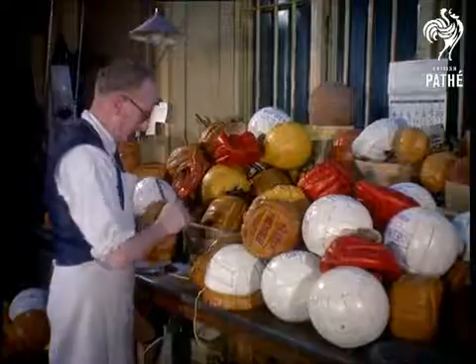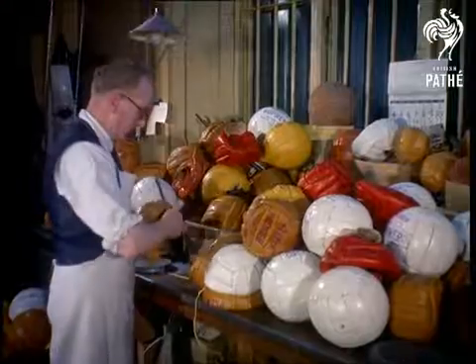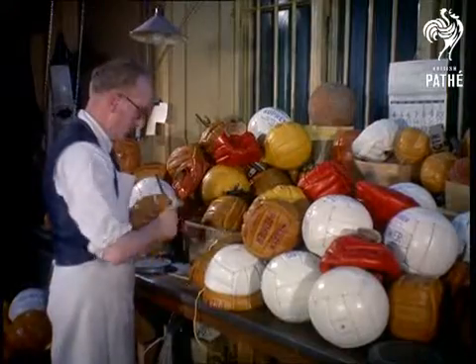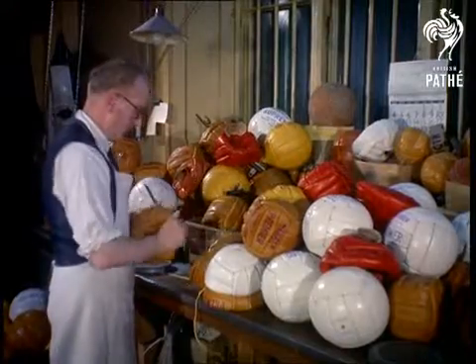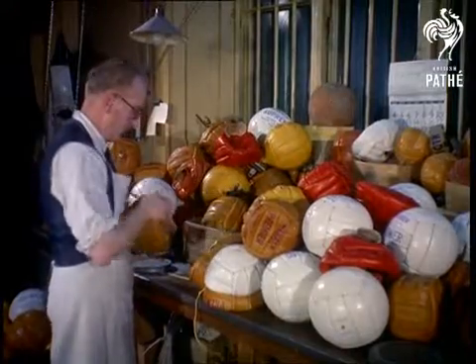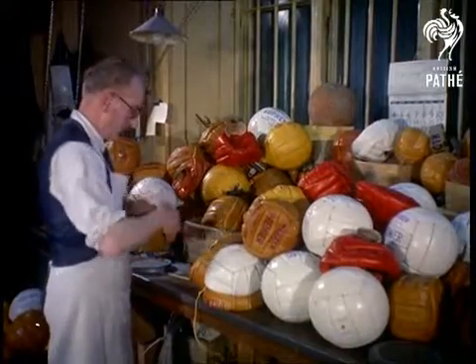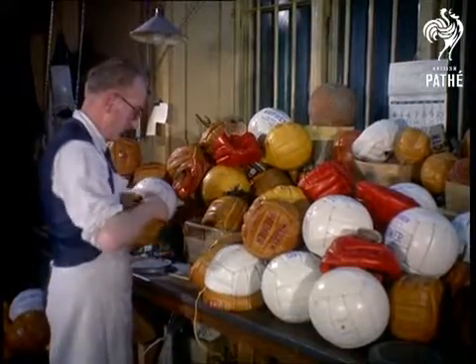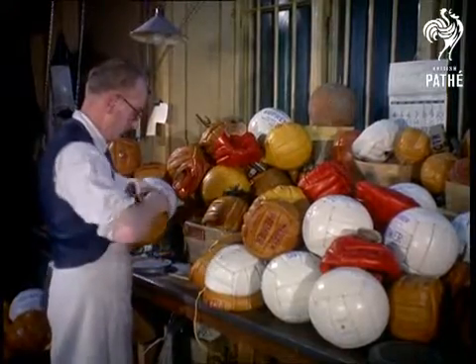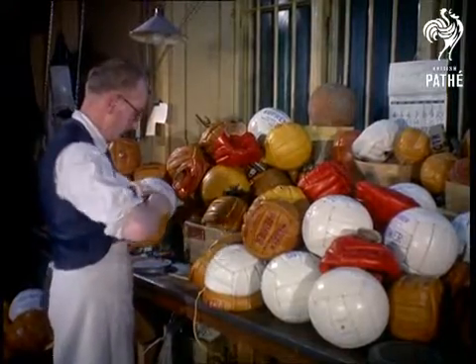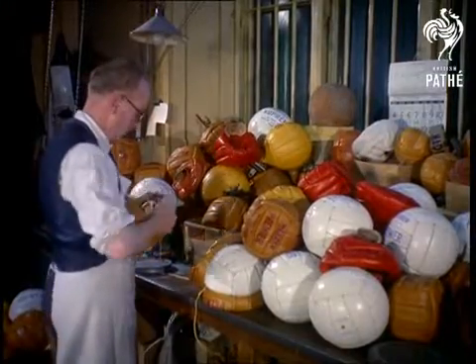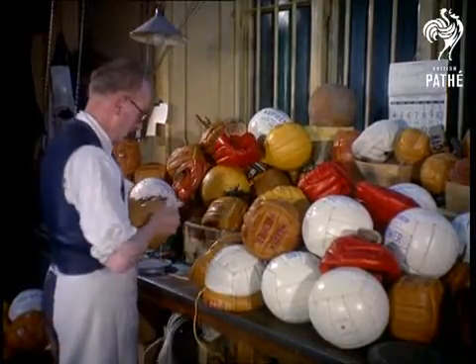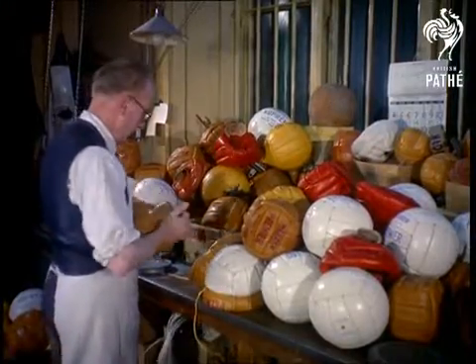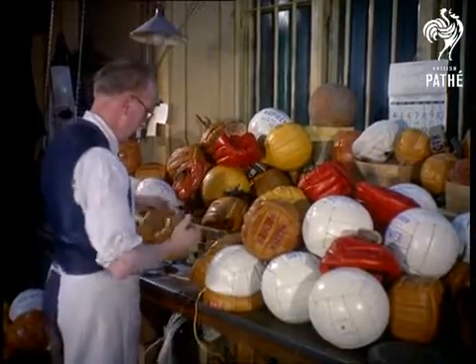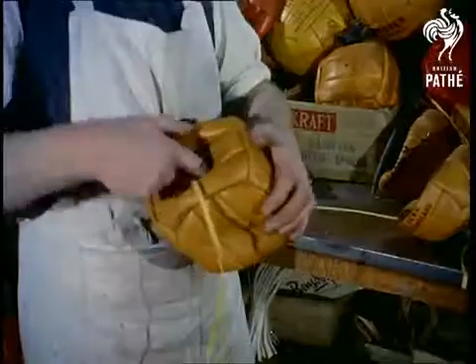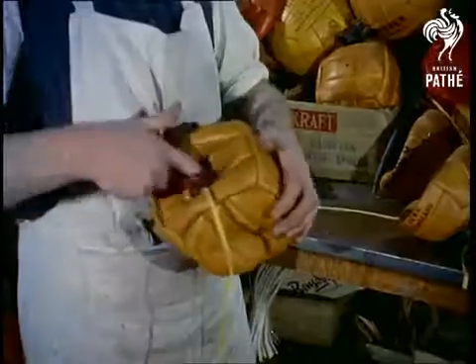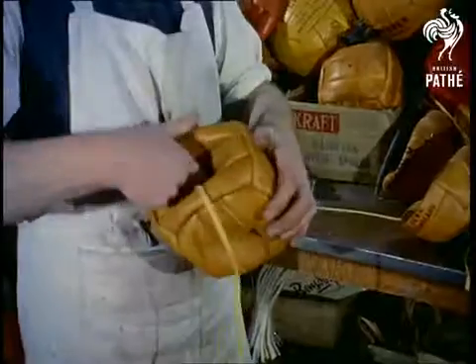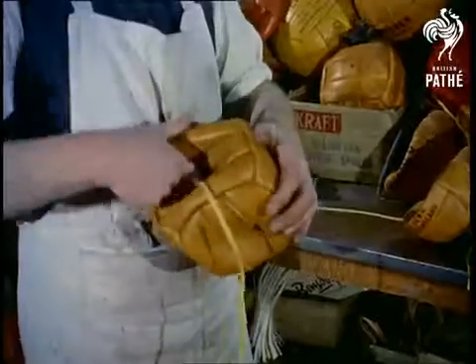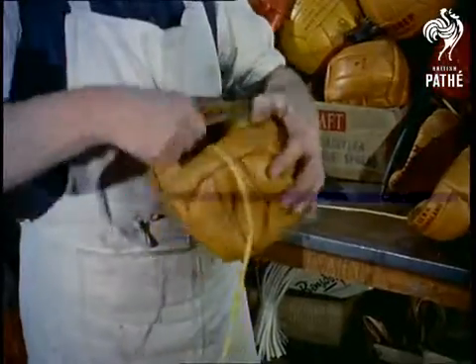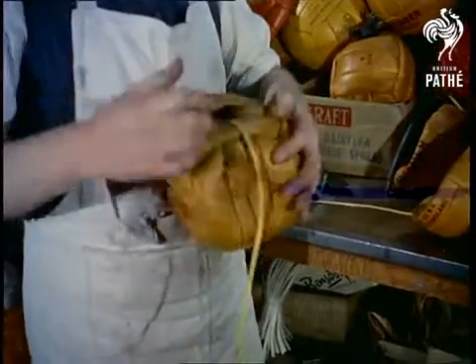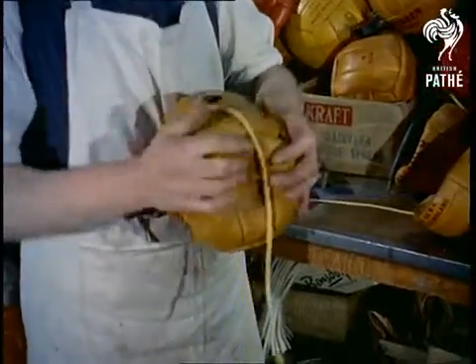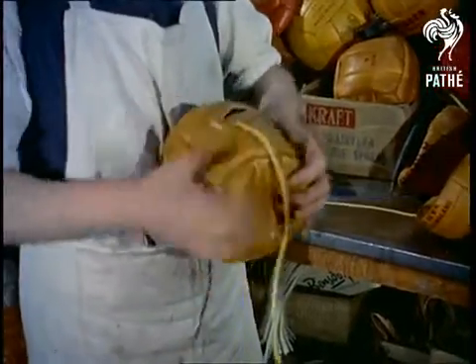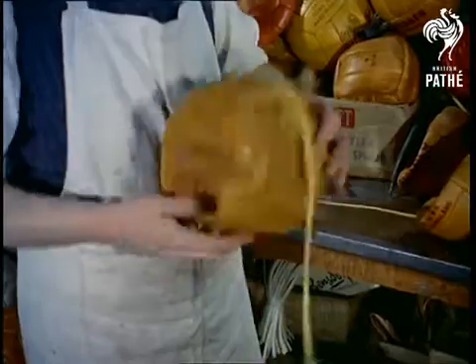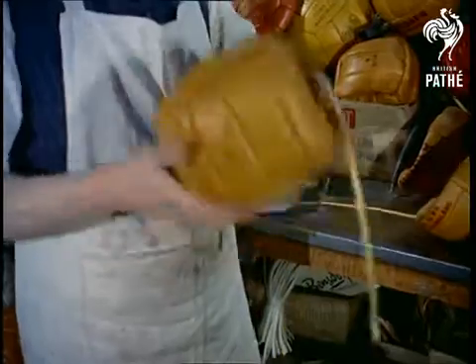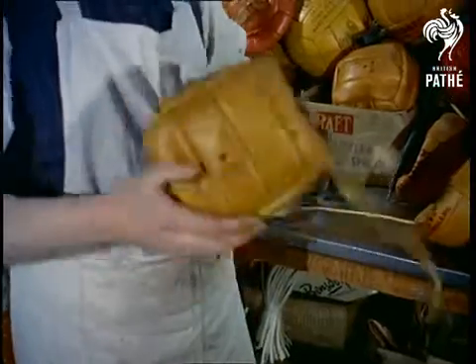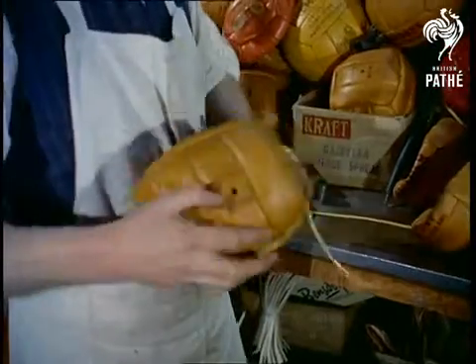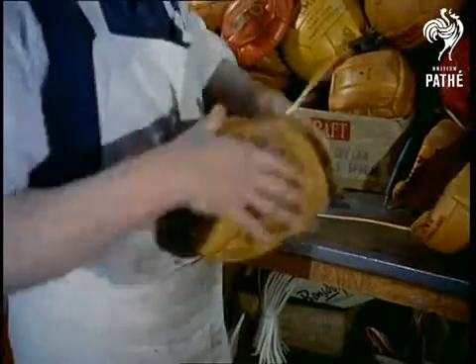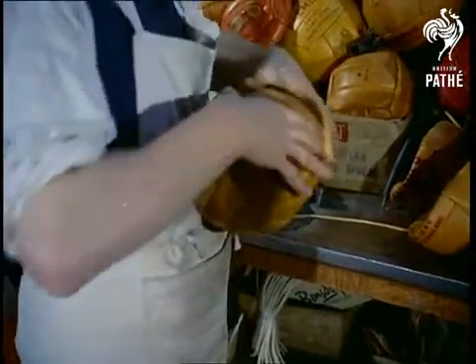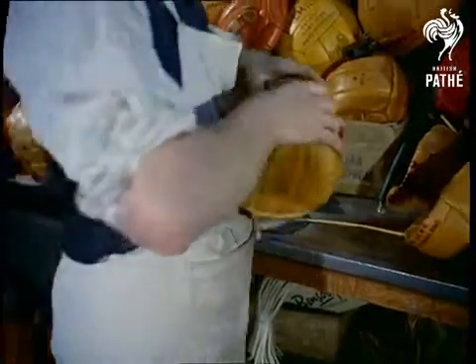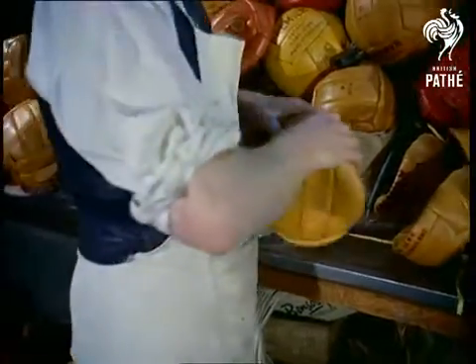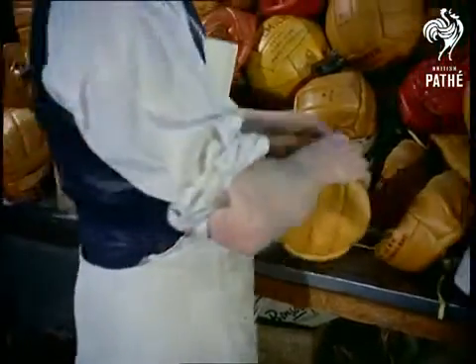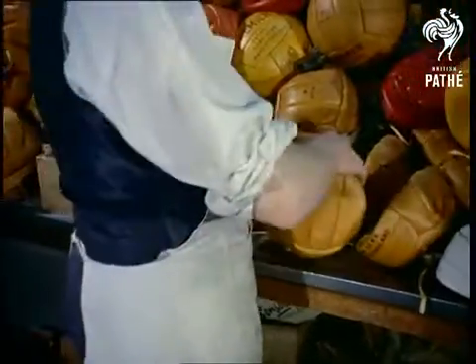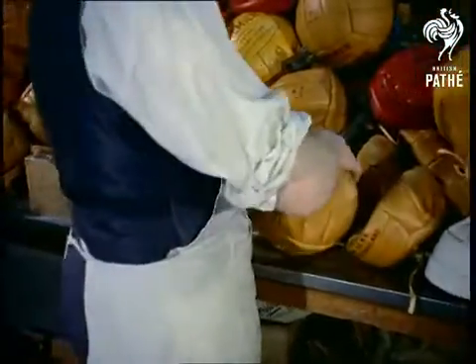Finally, the bladder is inserted, inflated to a pressure of 12 pounds per square inch, and the ball is finished, apart from the usual tests.